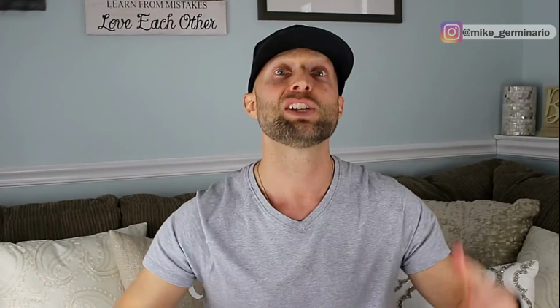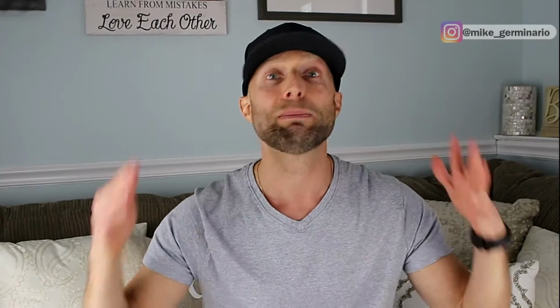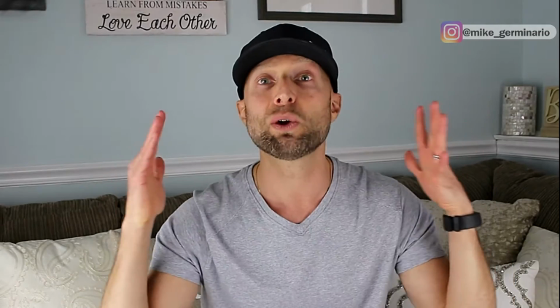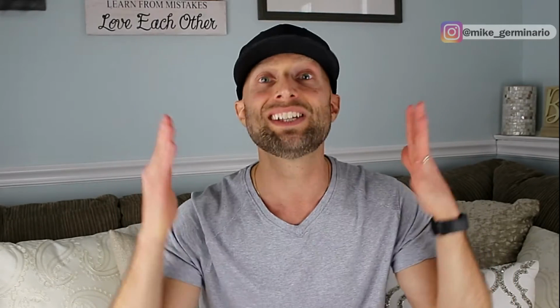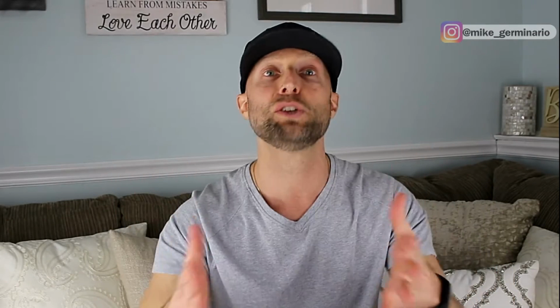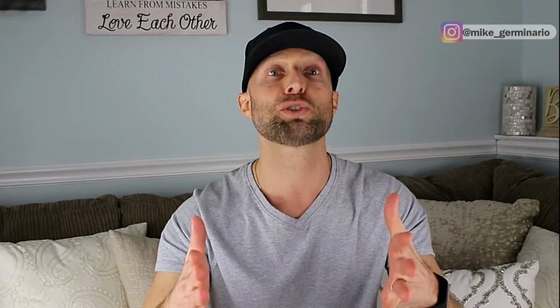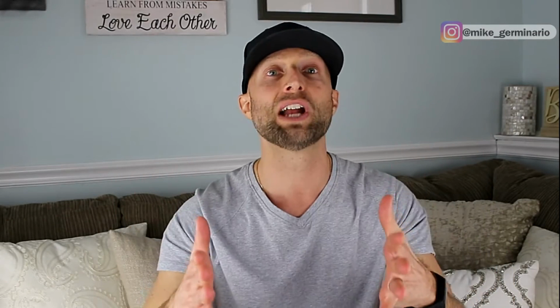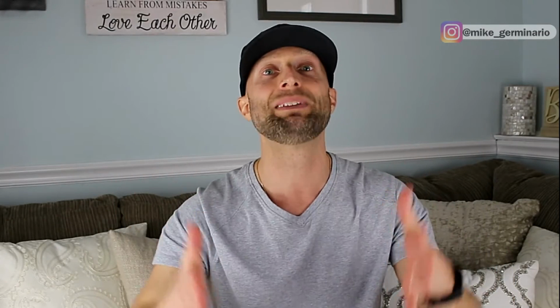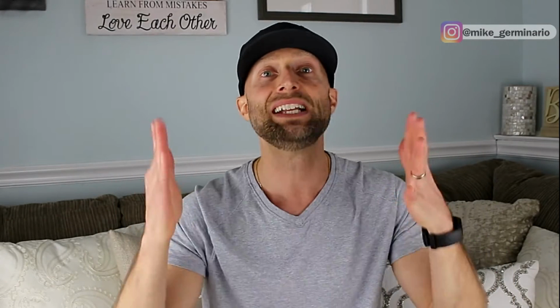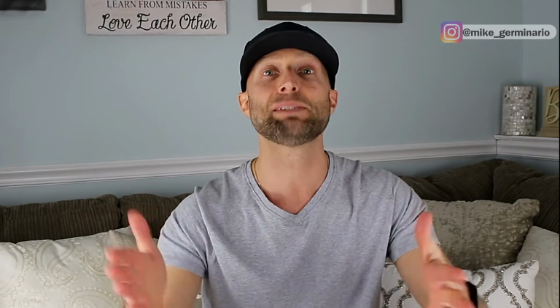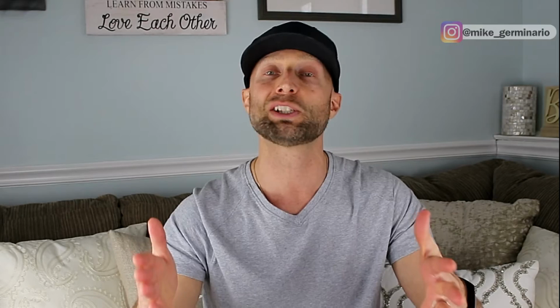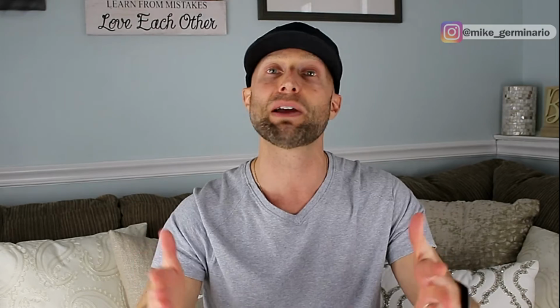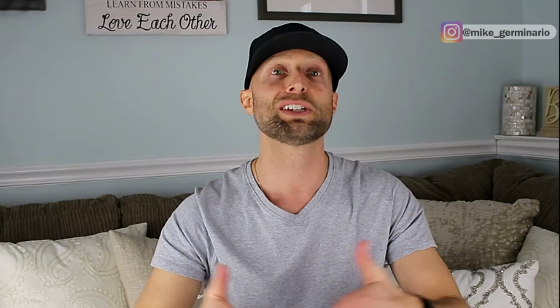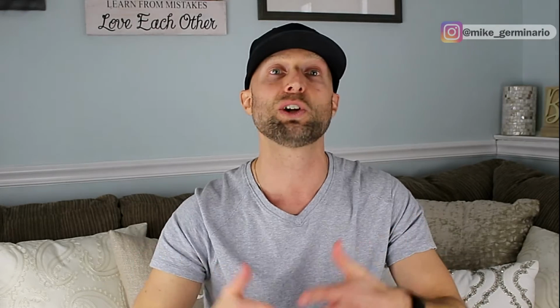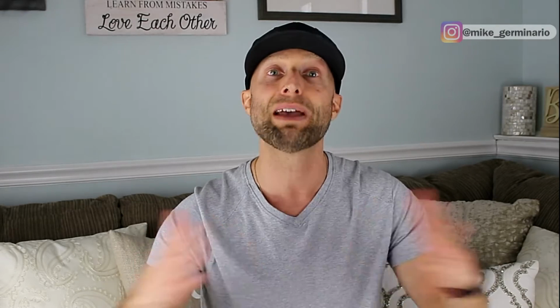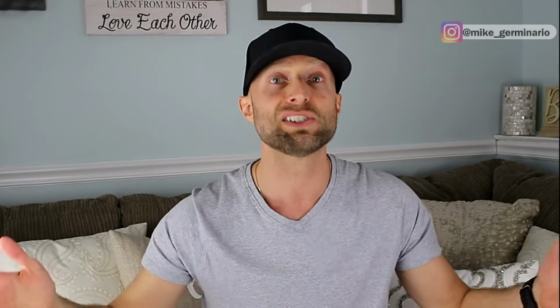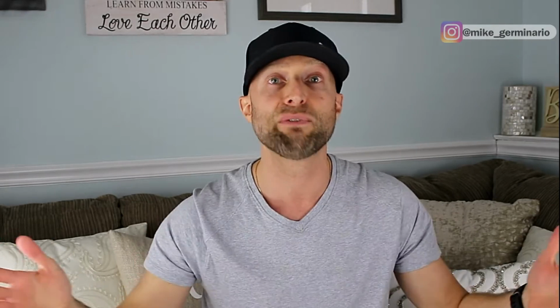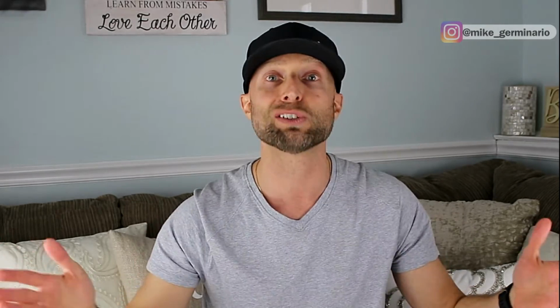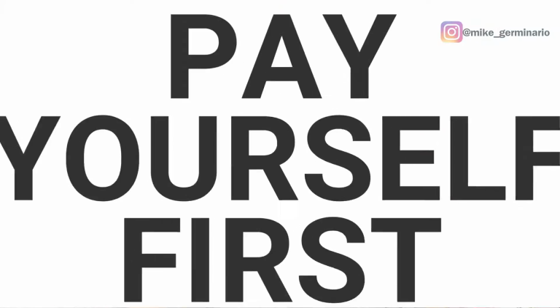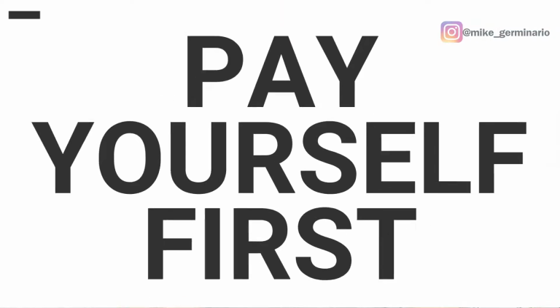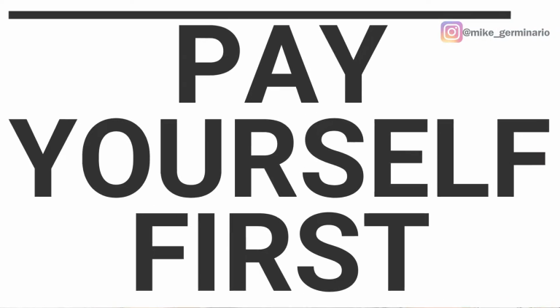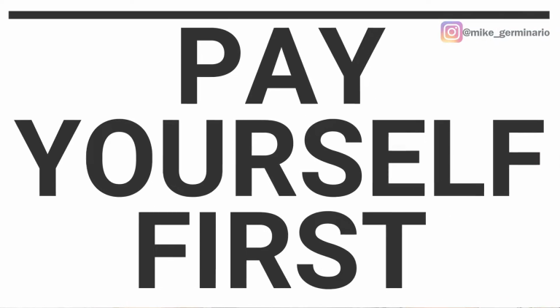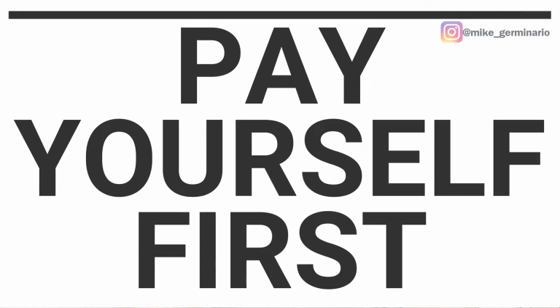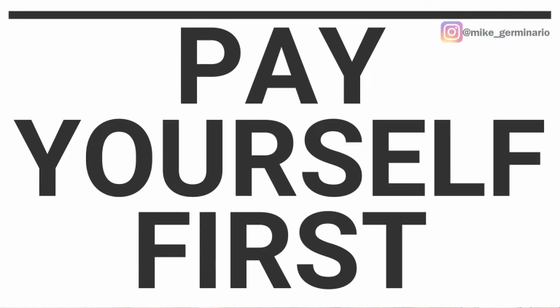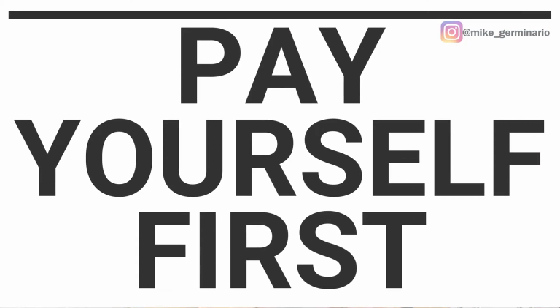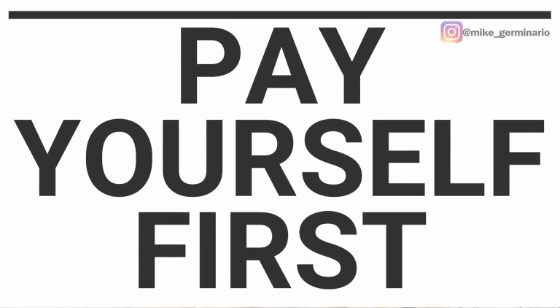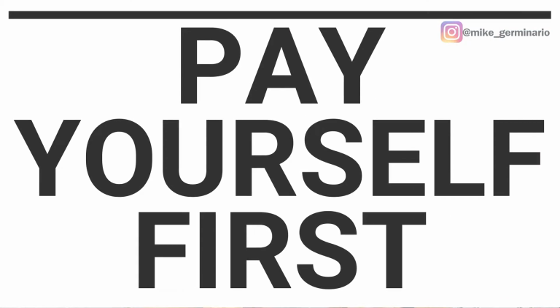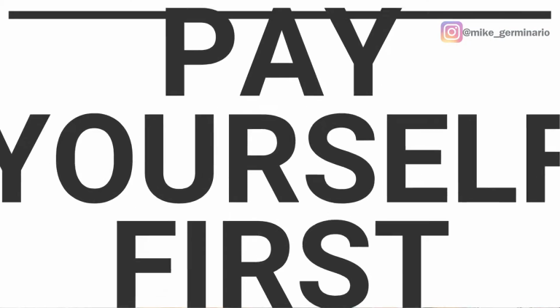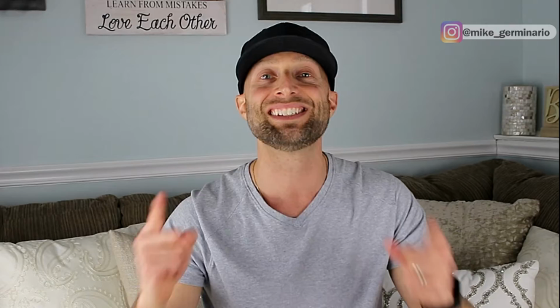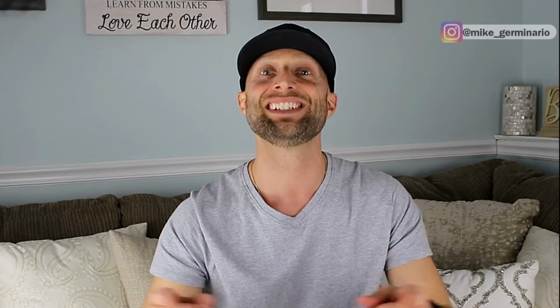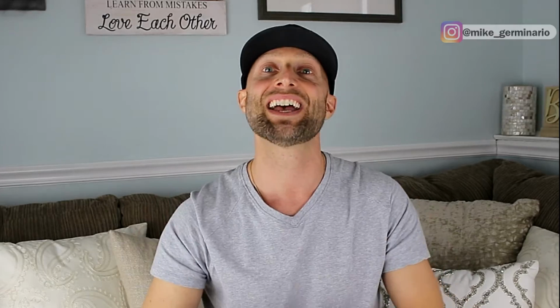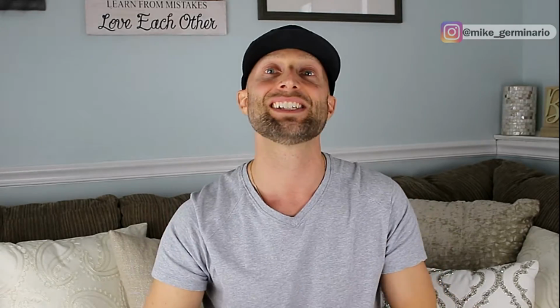So I'm just going to tell you straight up: the easiest budget method is called 'pay yourself first,' and I'm going to explain all about it in the next 60 seconds.